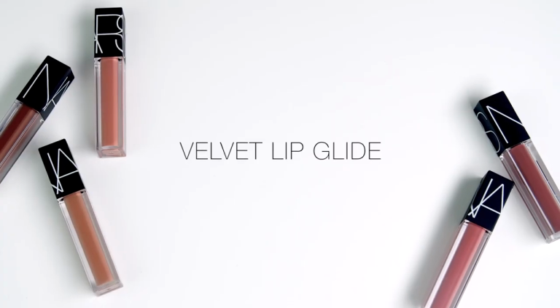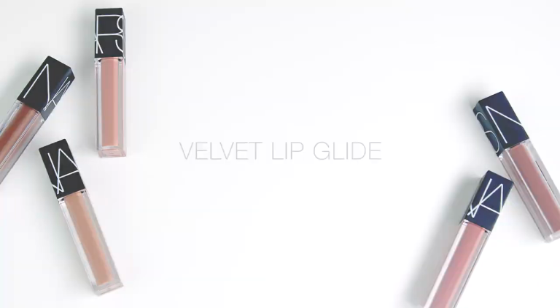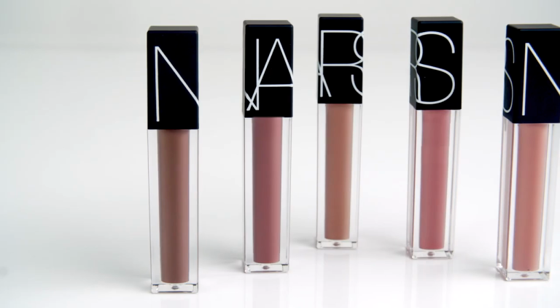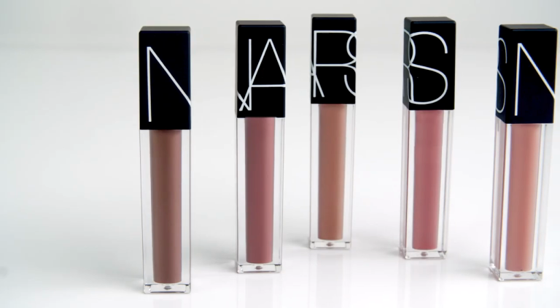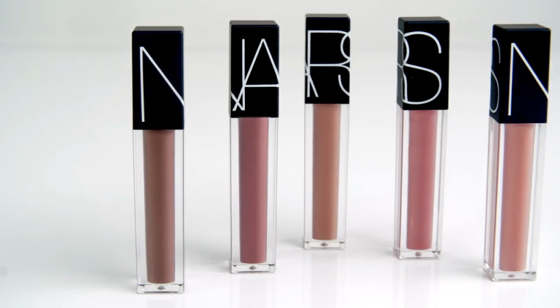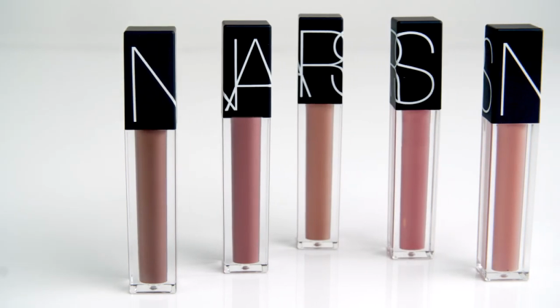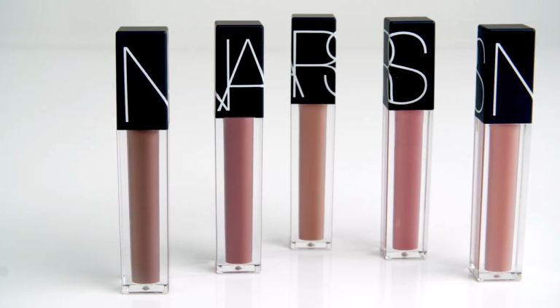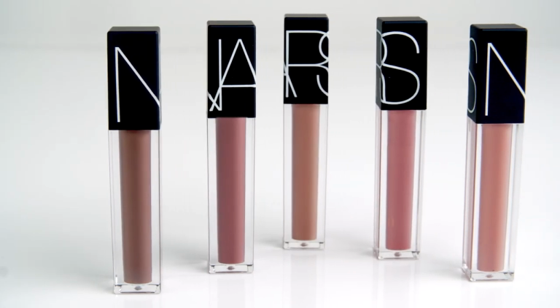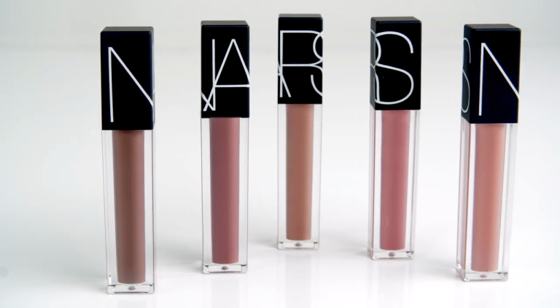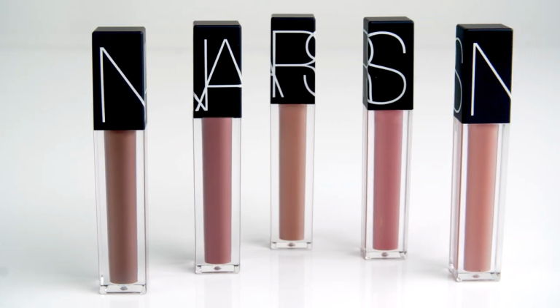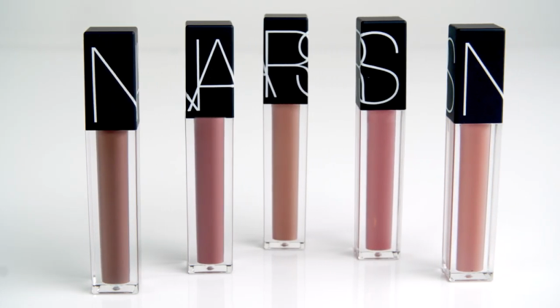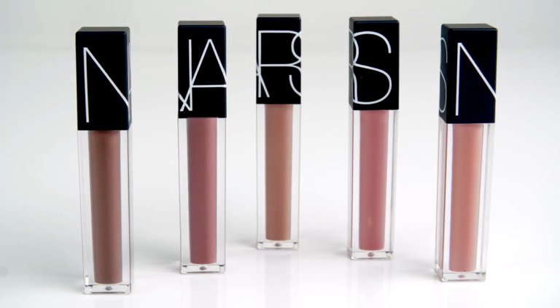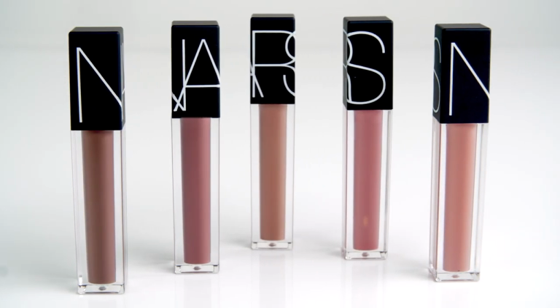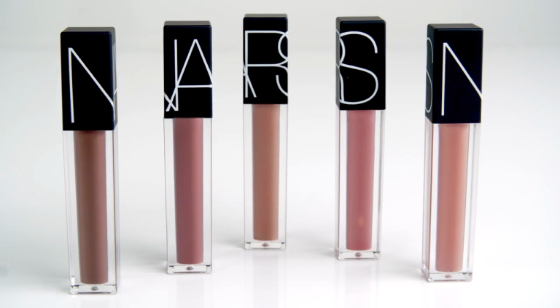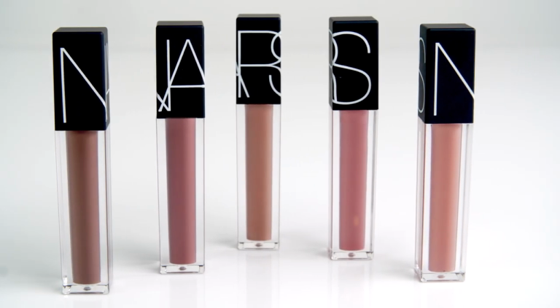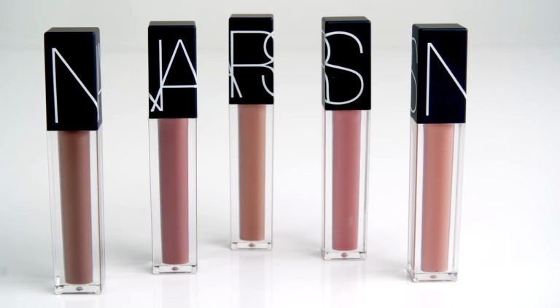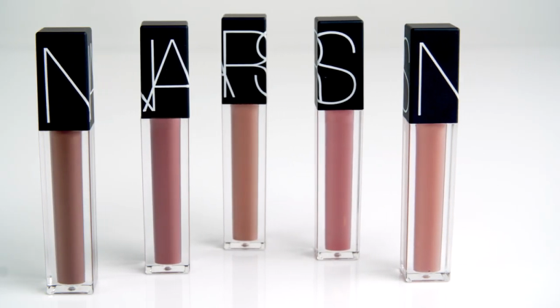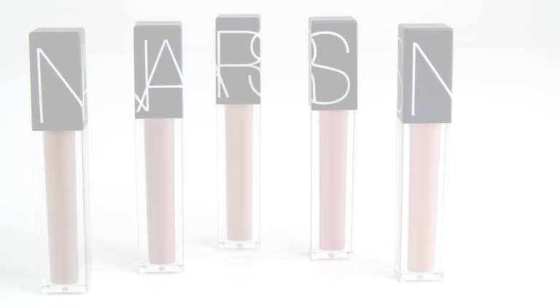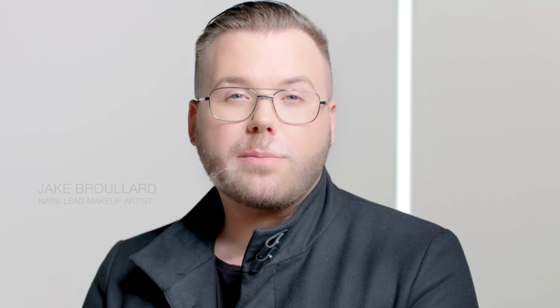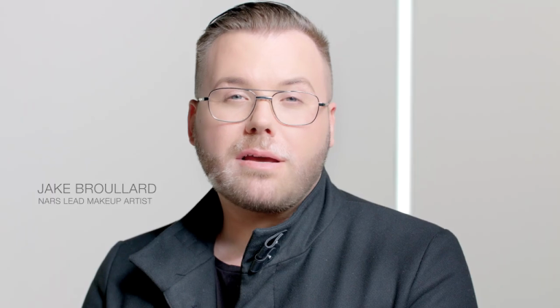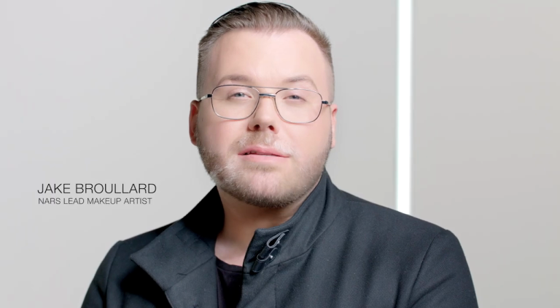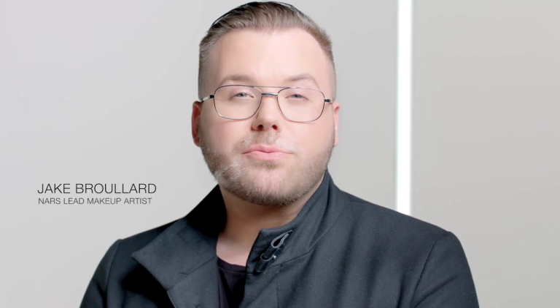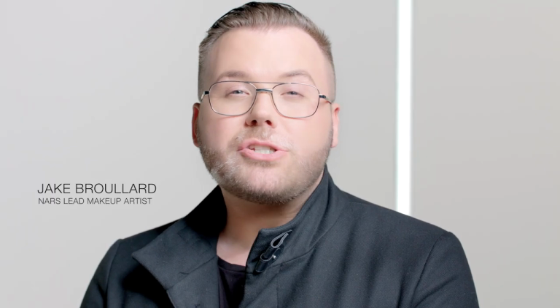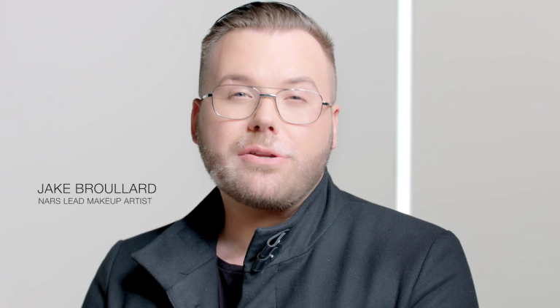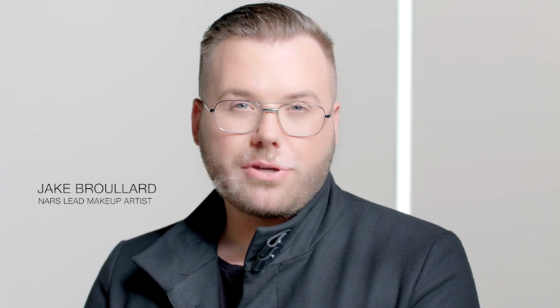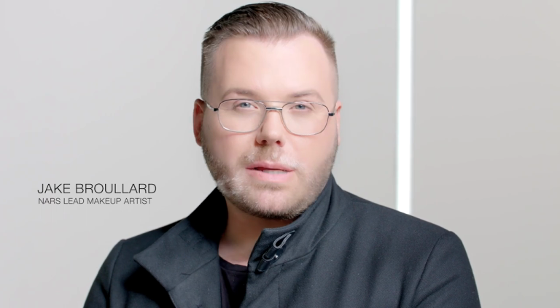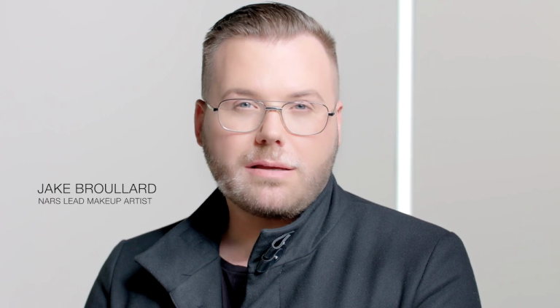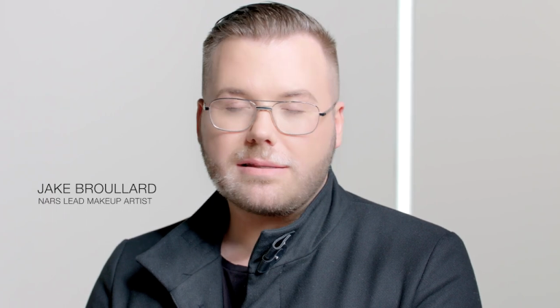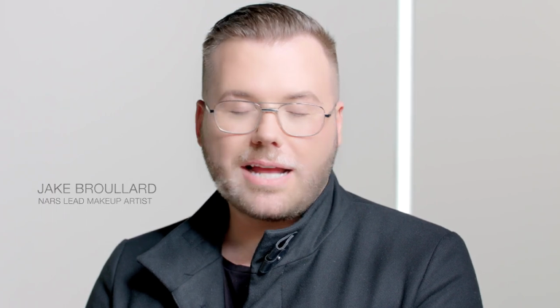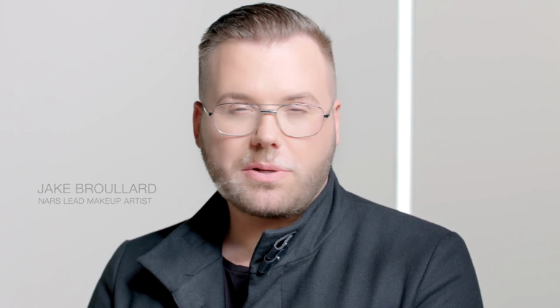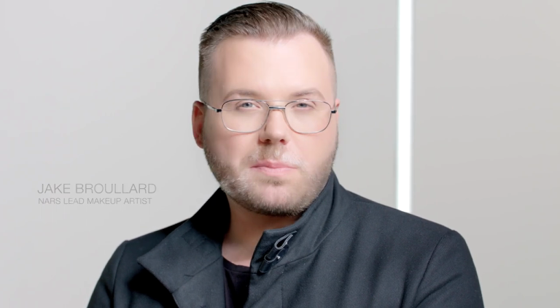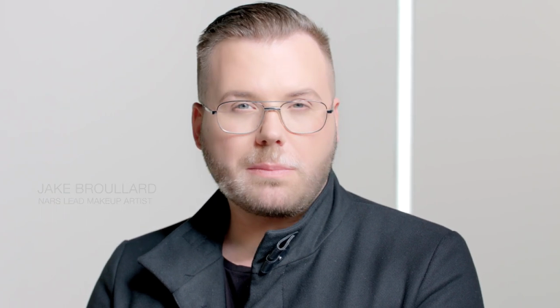Velvet Lip Glide applies like a gloss with the wear of a lipstick. Its formula is rich and creamy, and saturated with pigment.